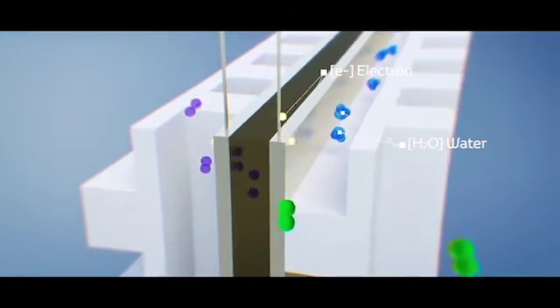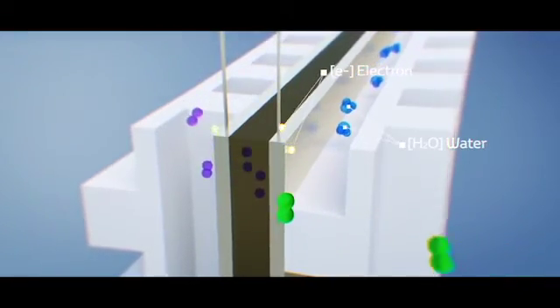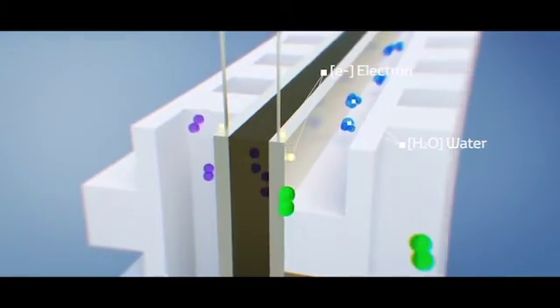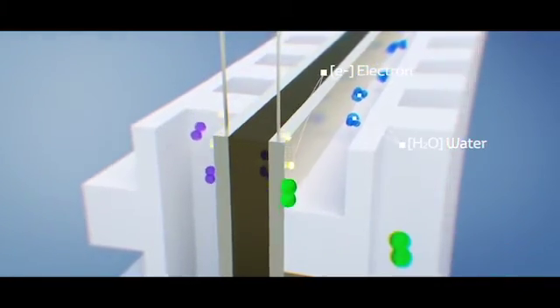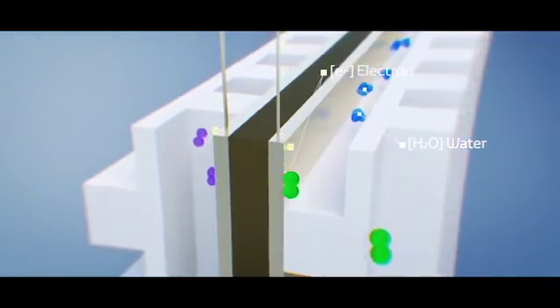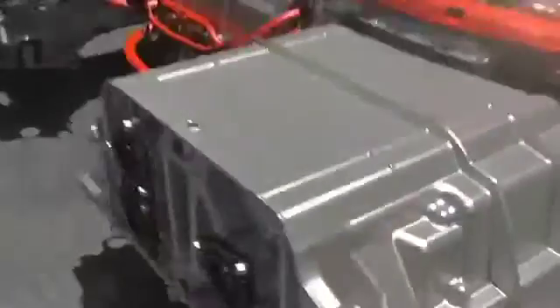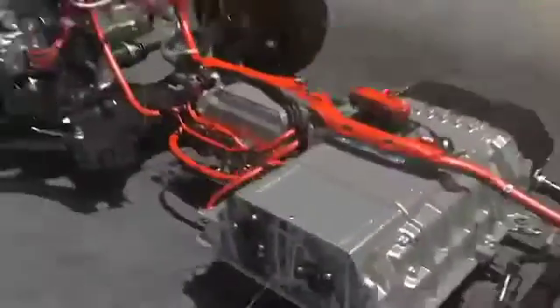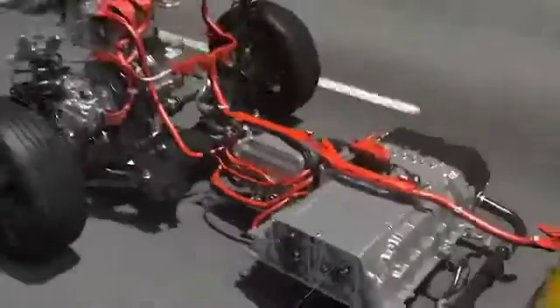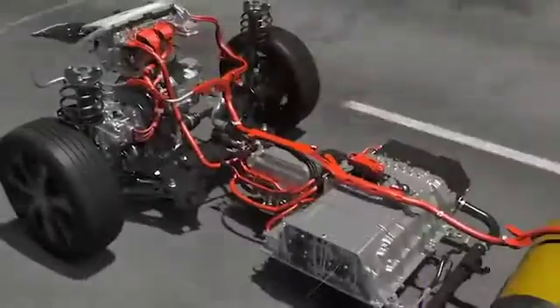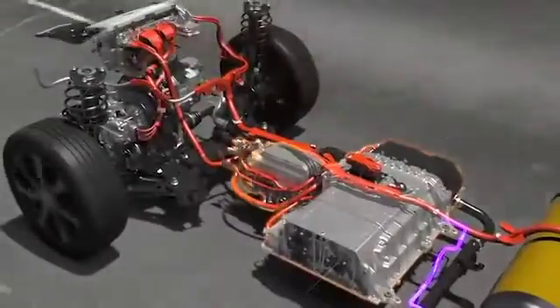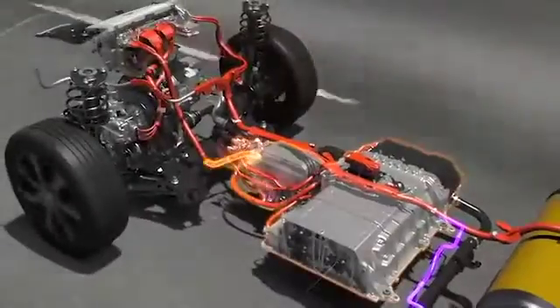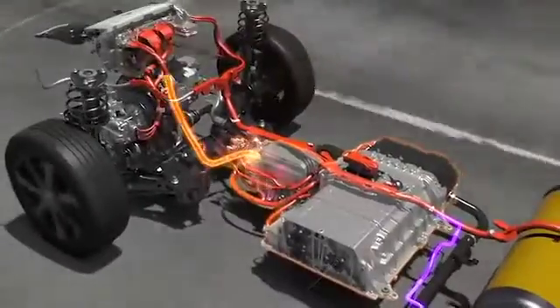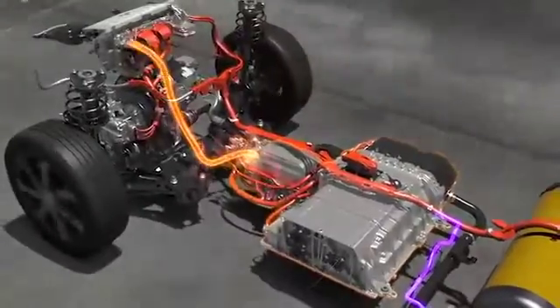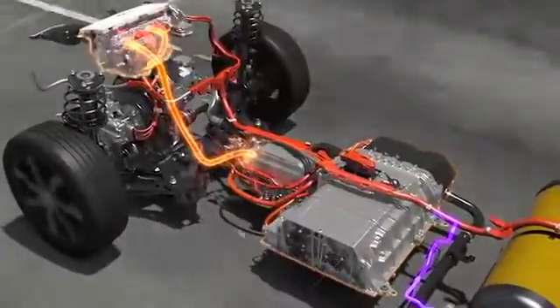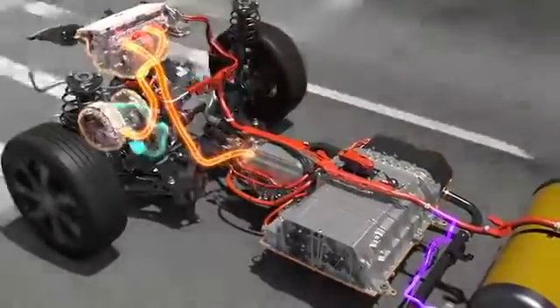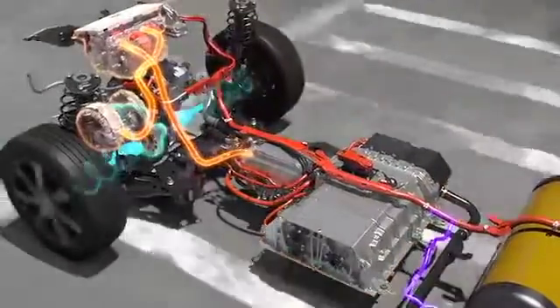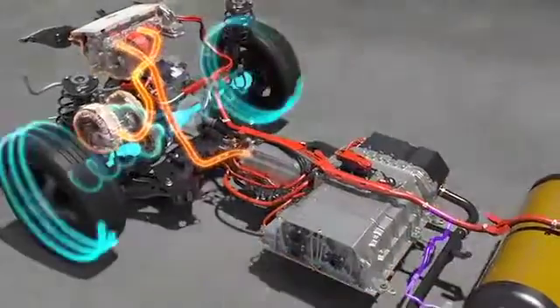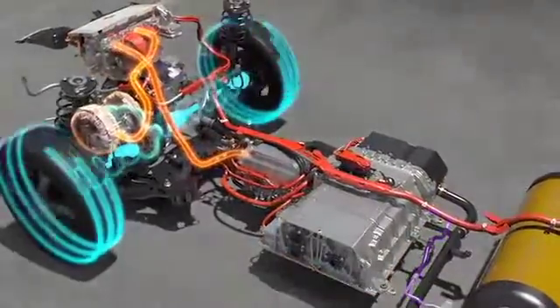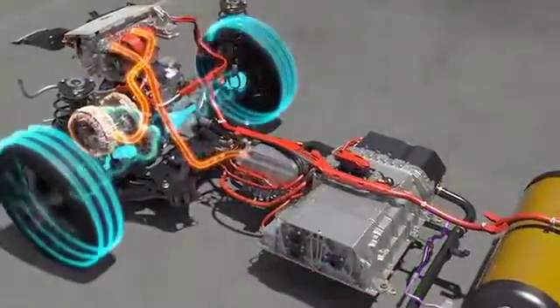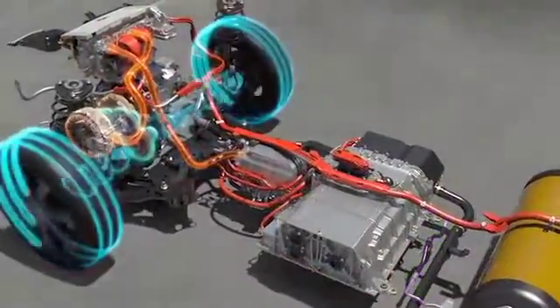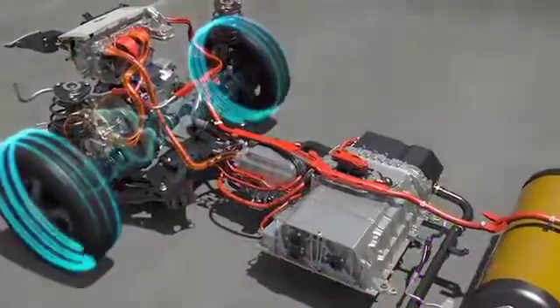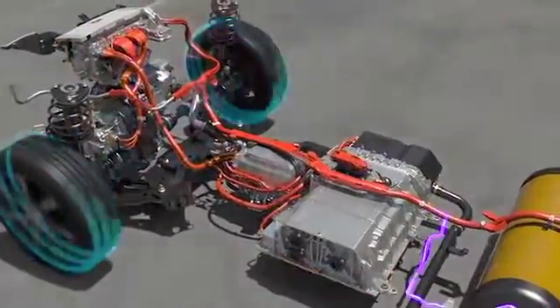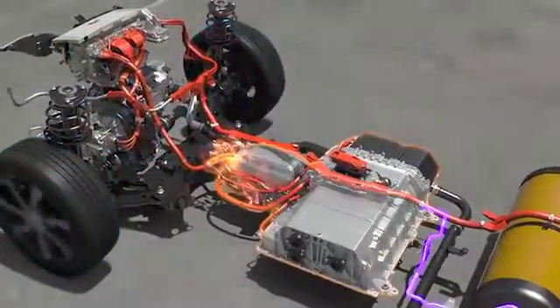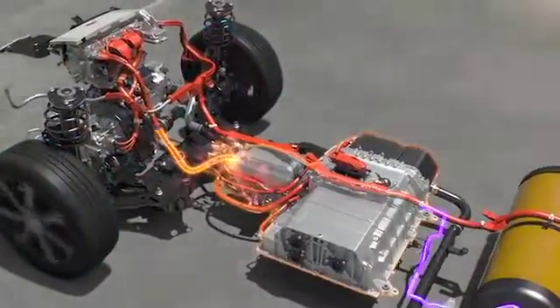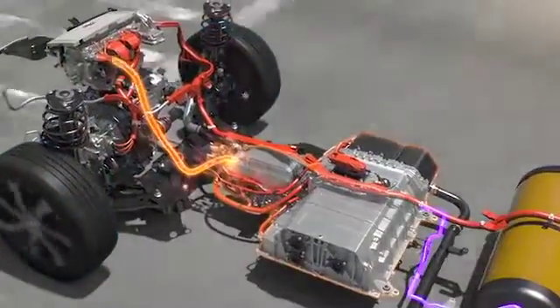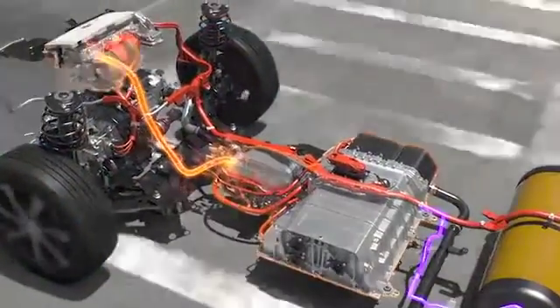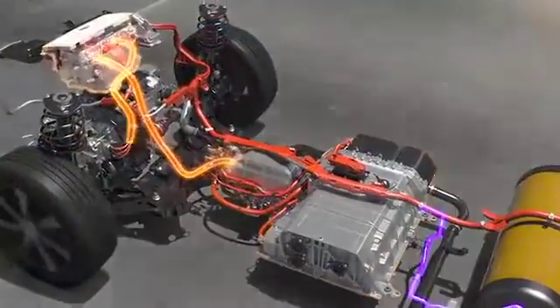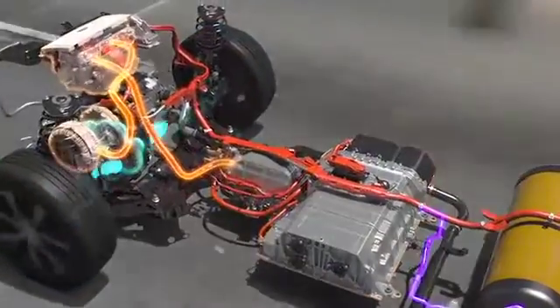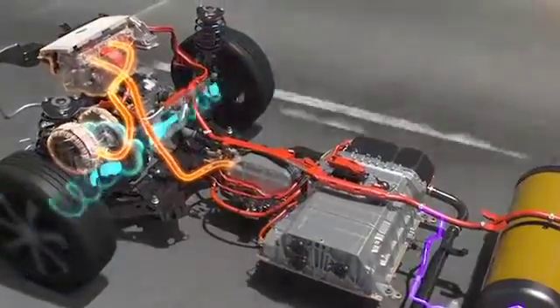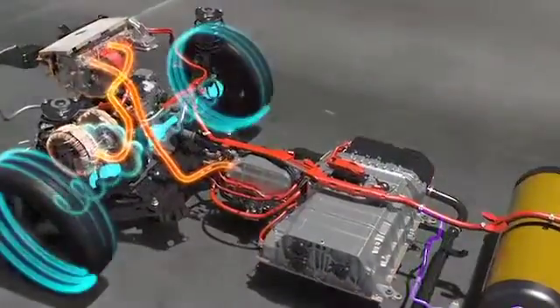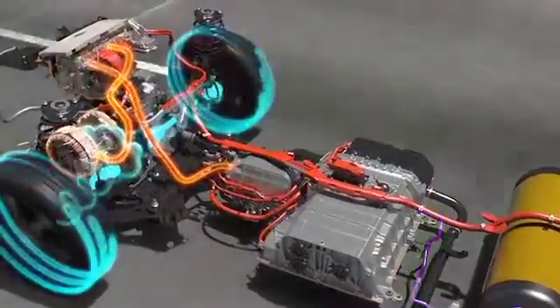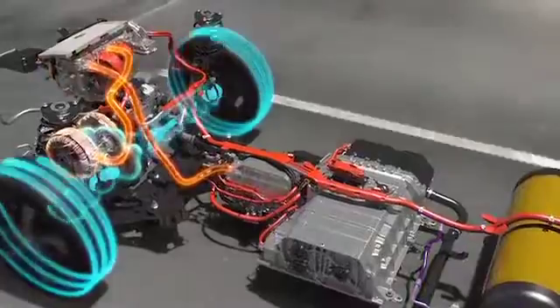Hydrogen and oxygen come together in the fuel cell stack to supply the electricity to the electric motor via the power control unit.